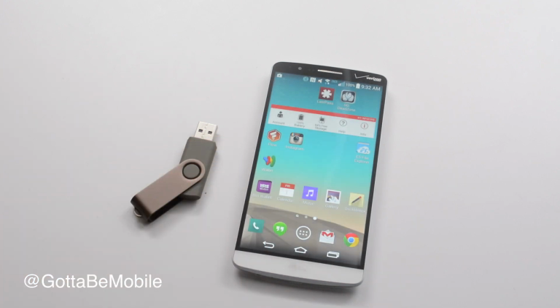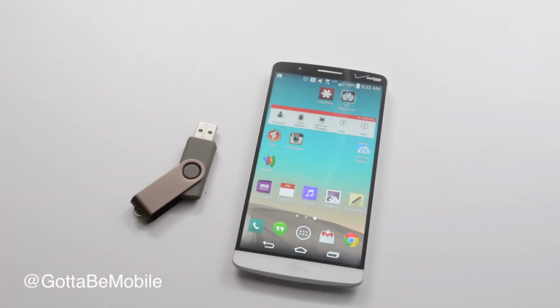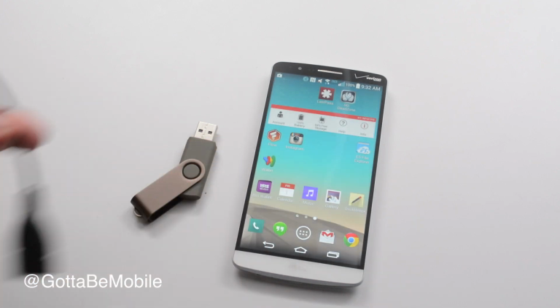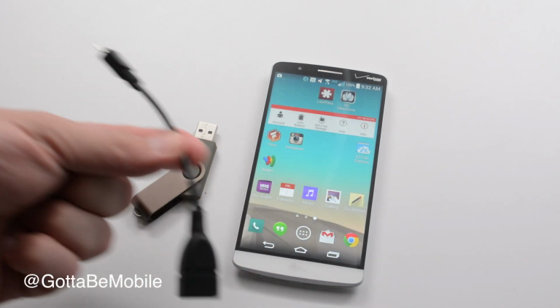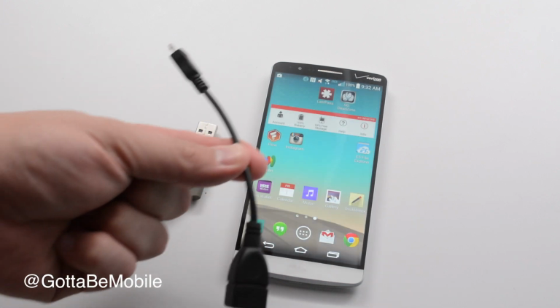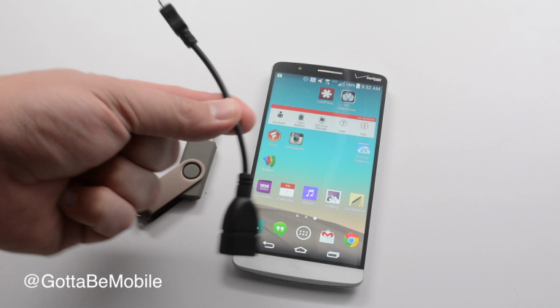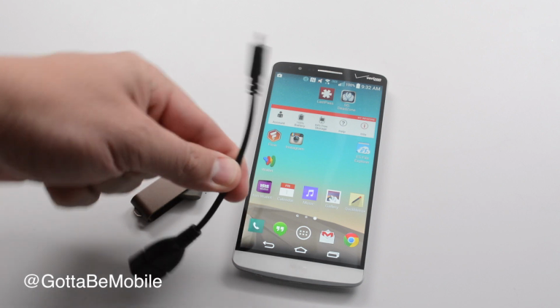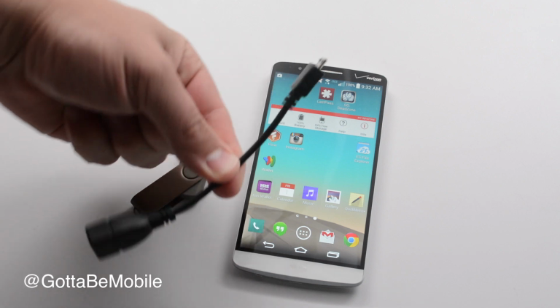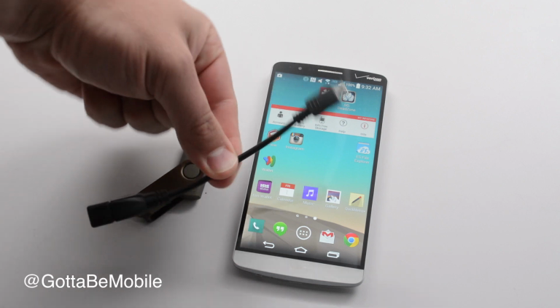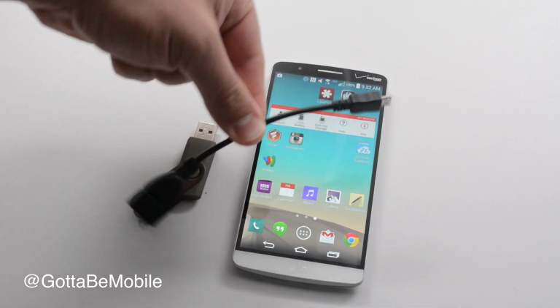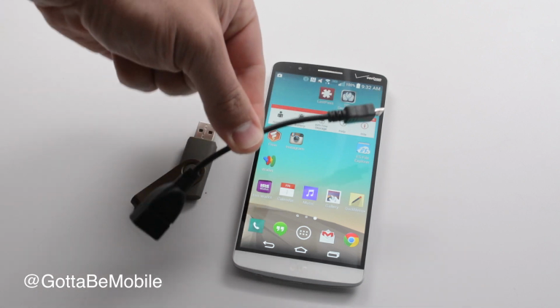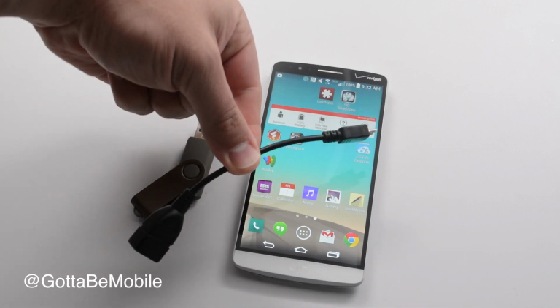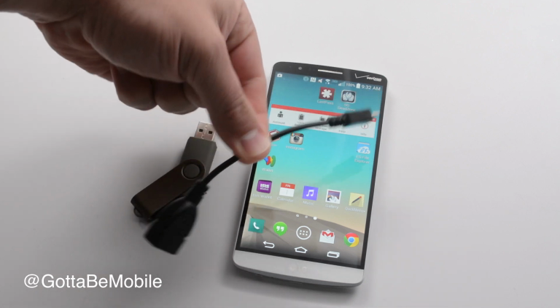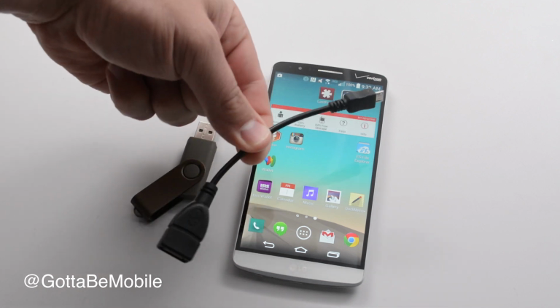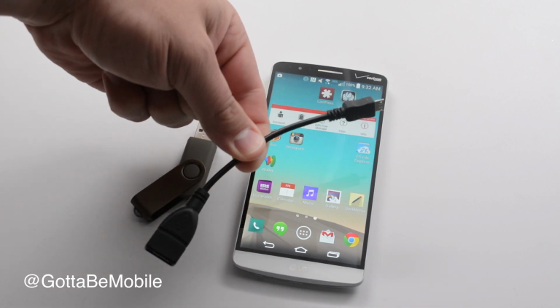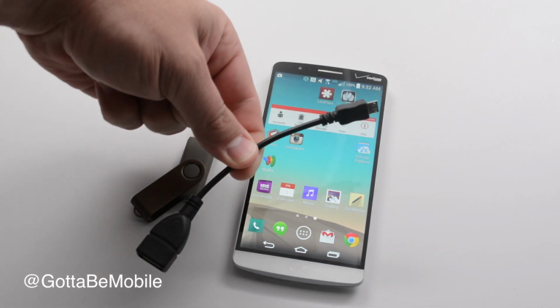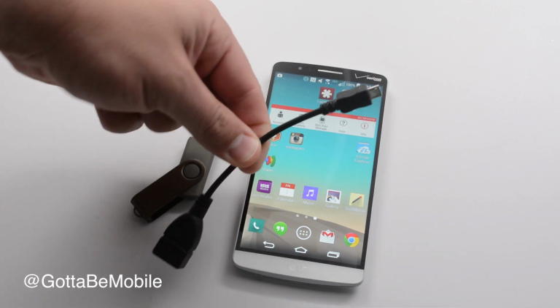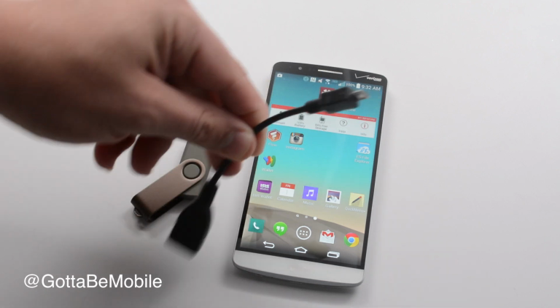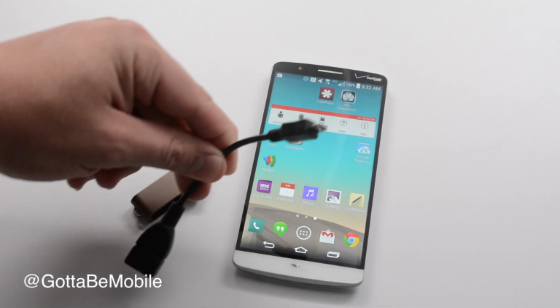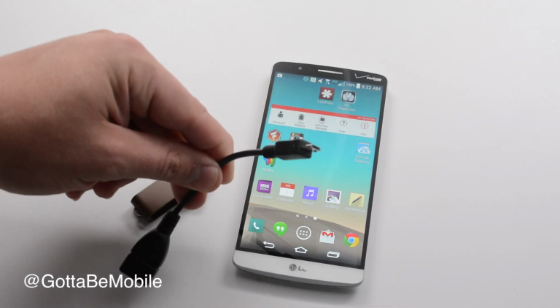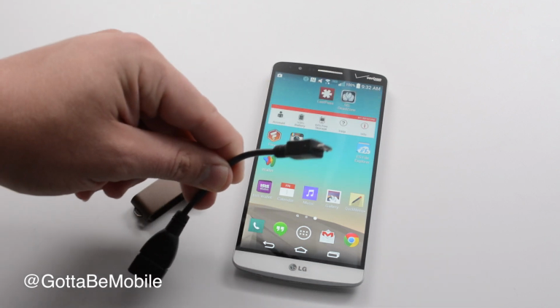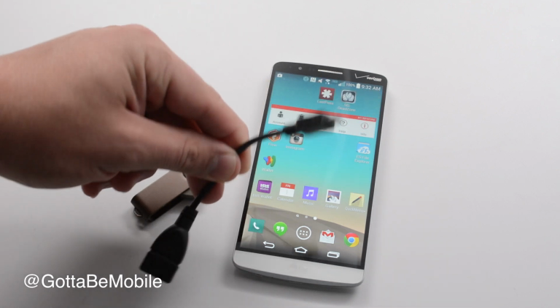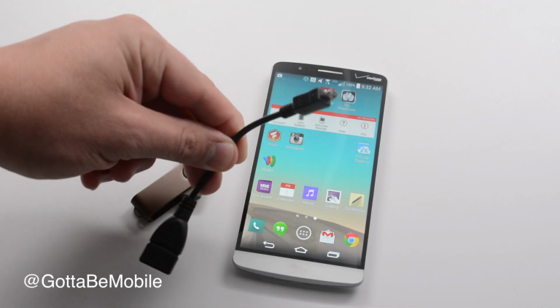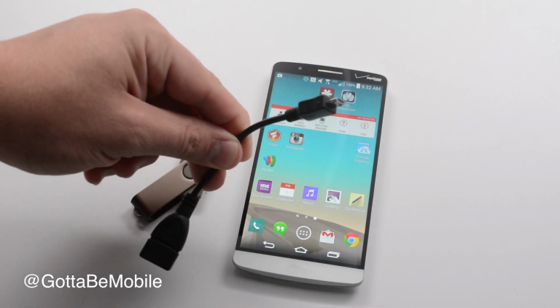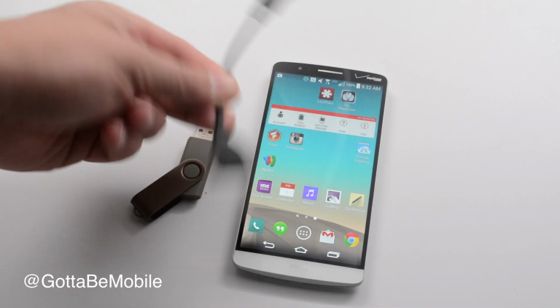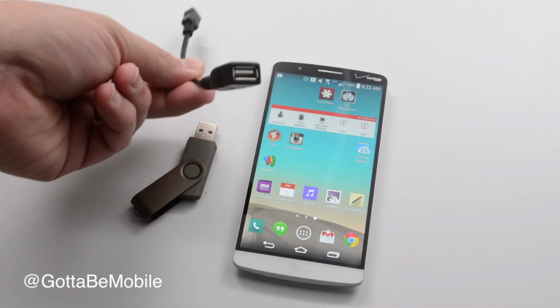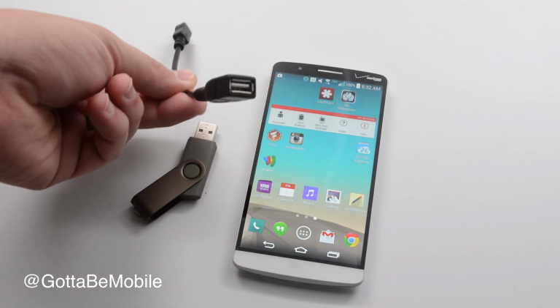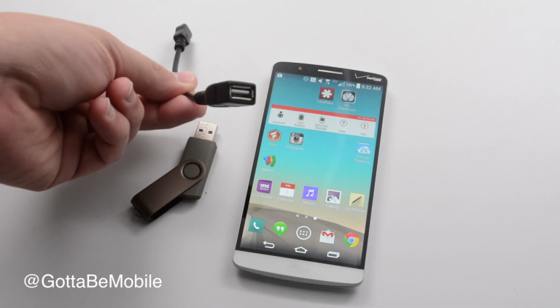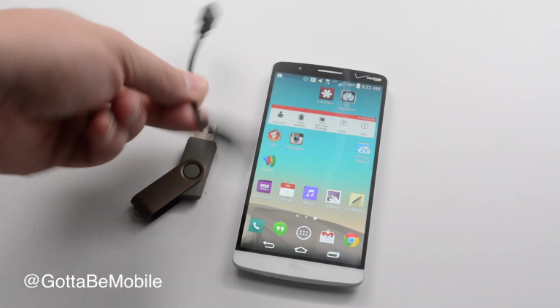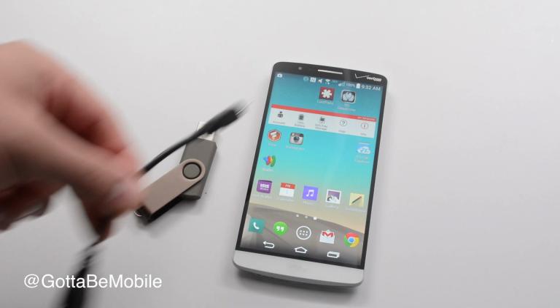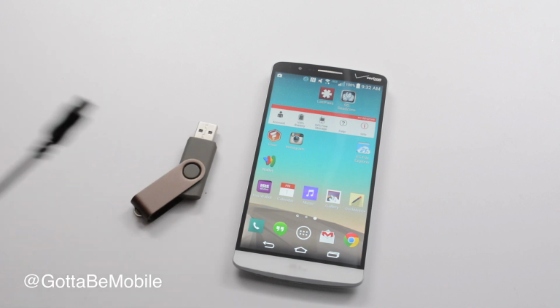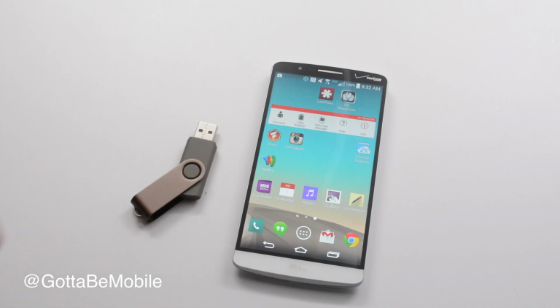First thing you'll need is a $2 USB OTG cable. This has a micro USB on one end and a full size USB on the other.